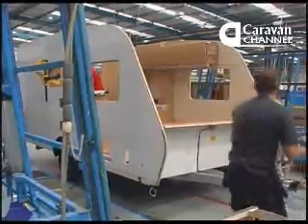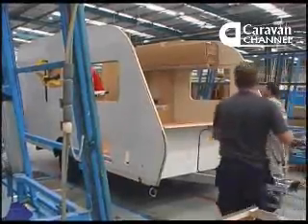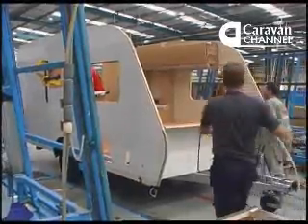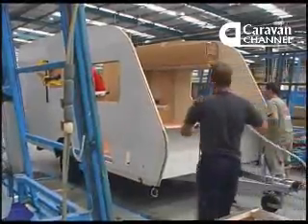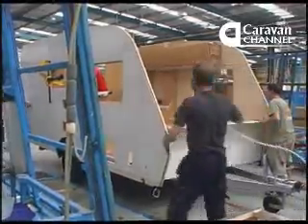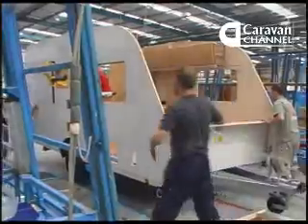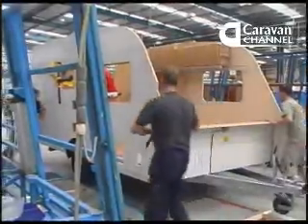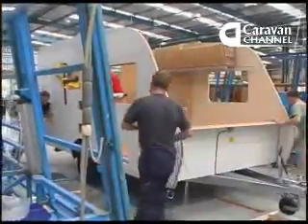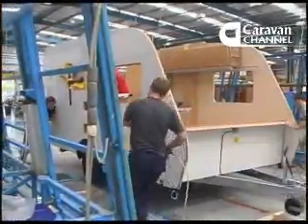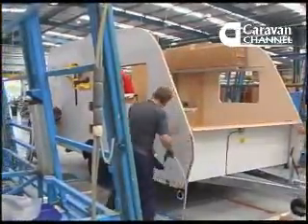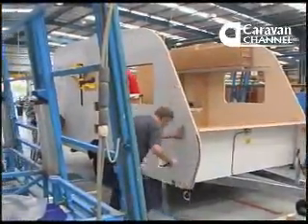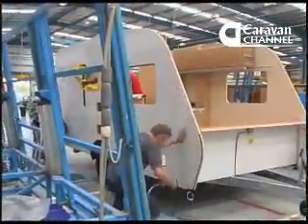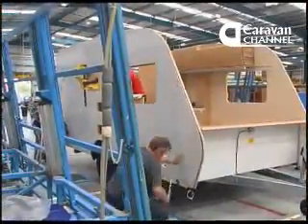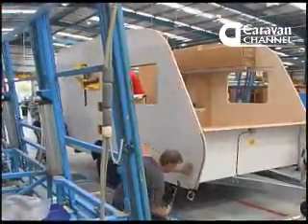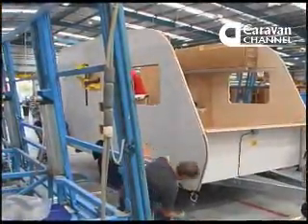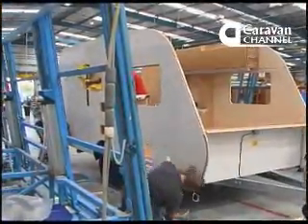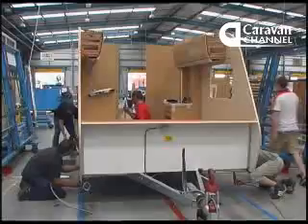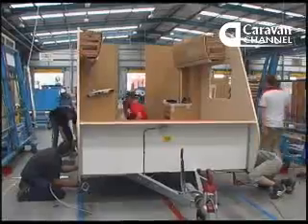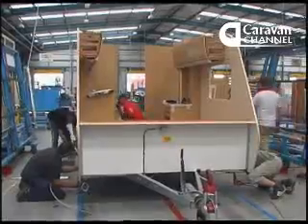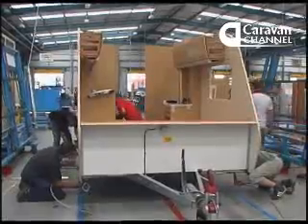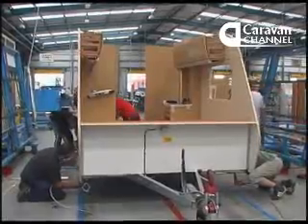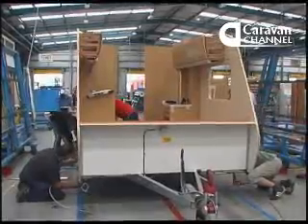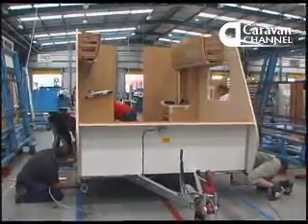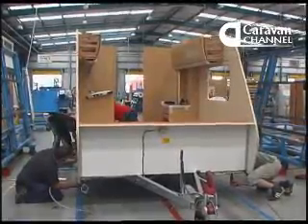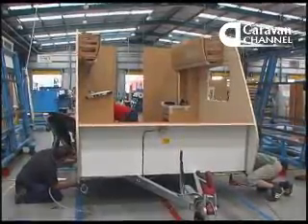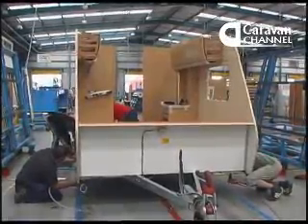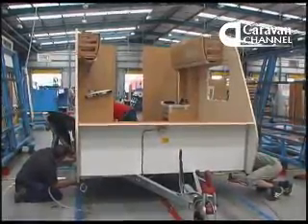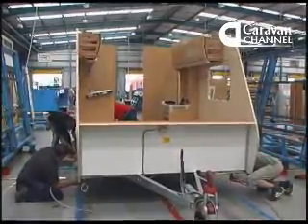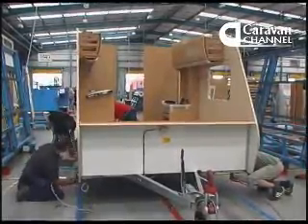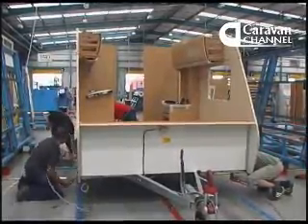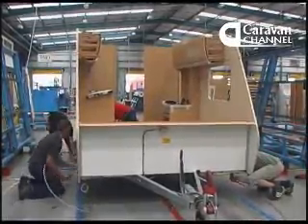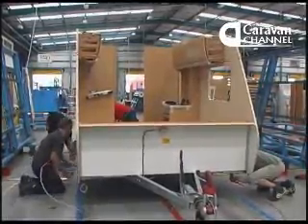And that's how you go from bits of wood on wheels to something that really starts to look like a caravan.